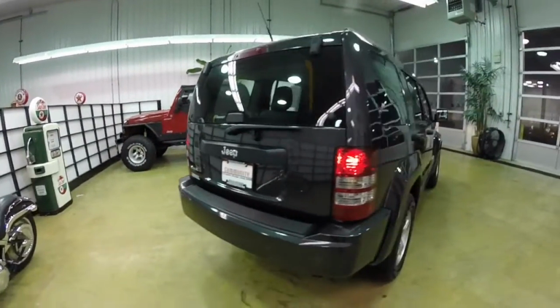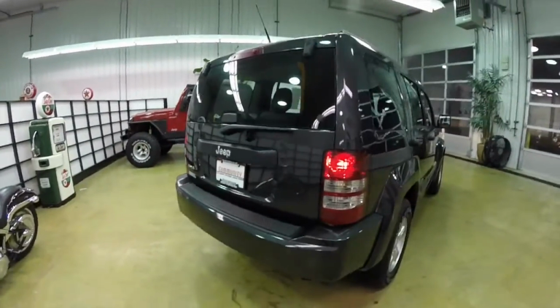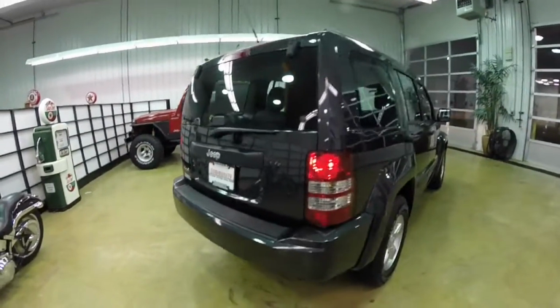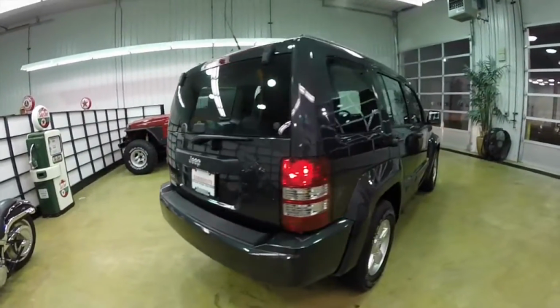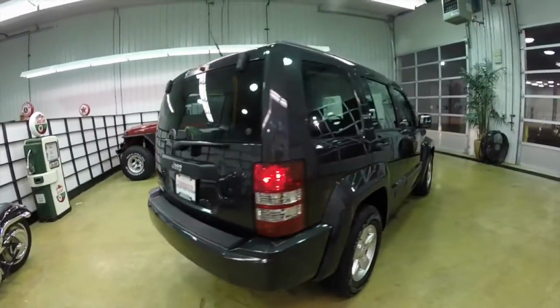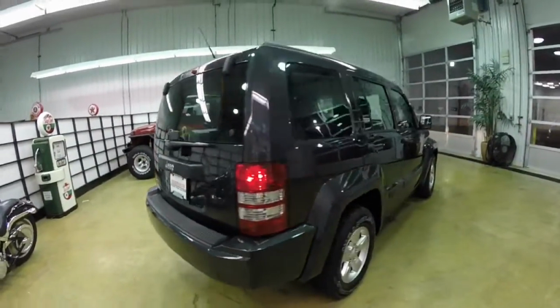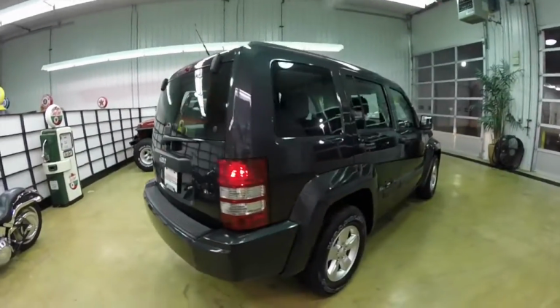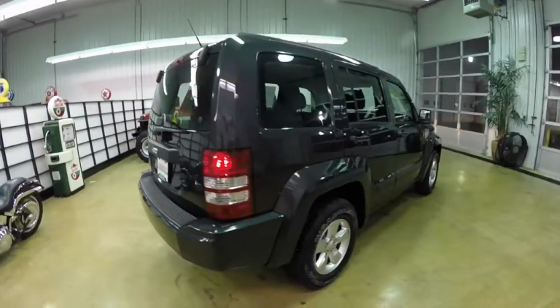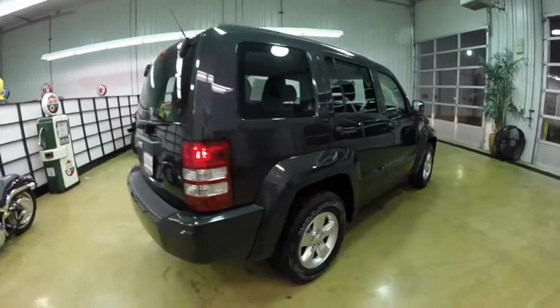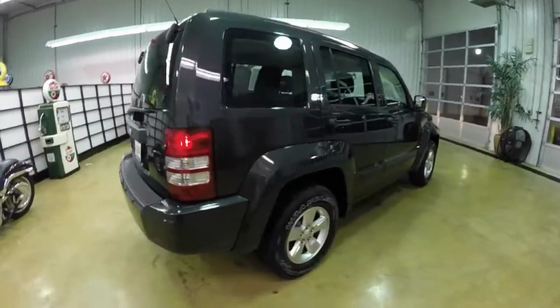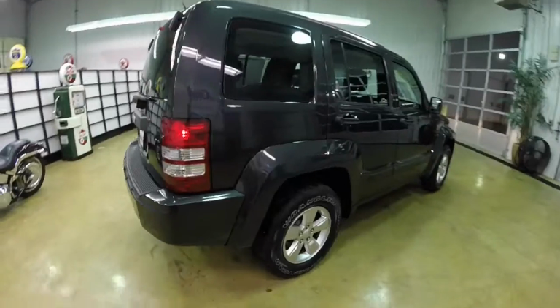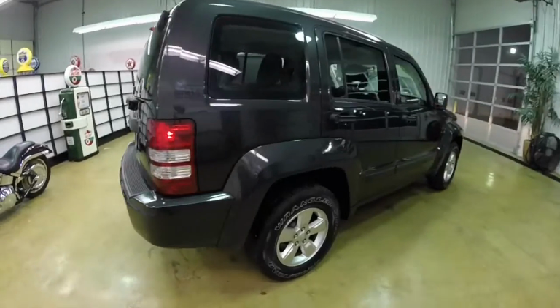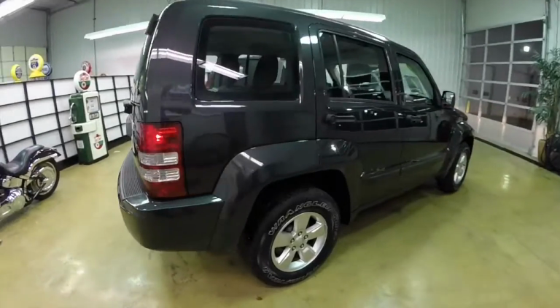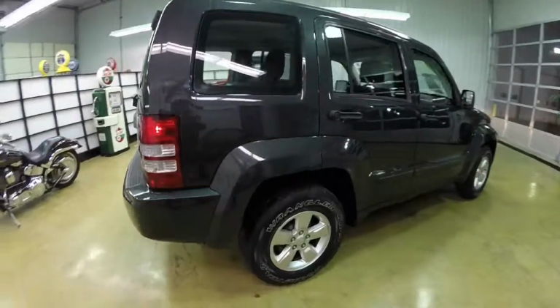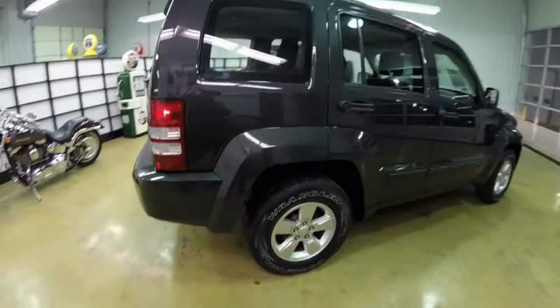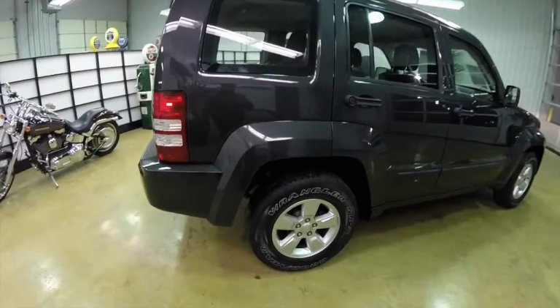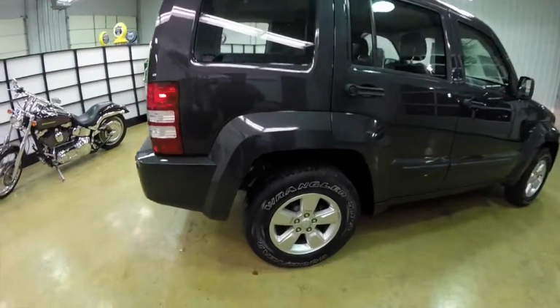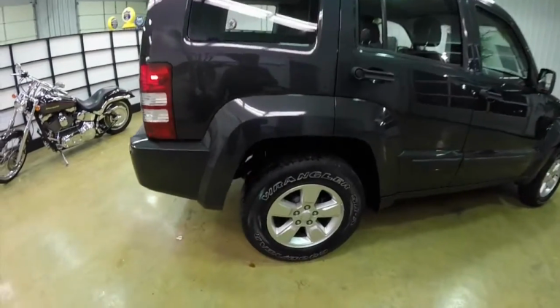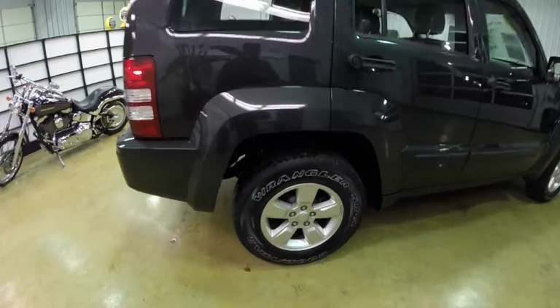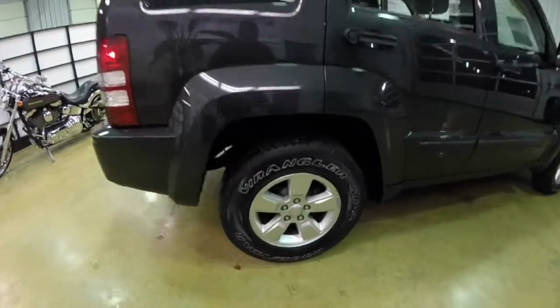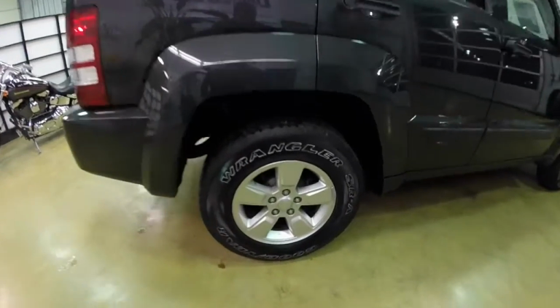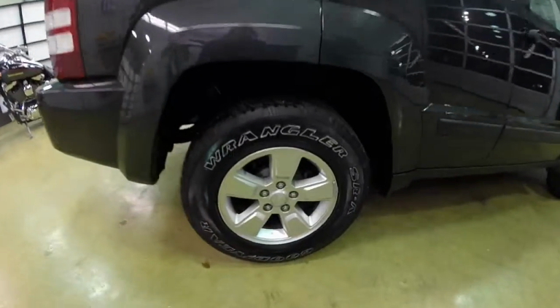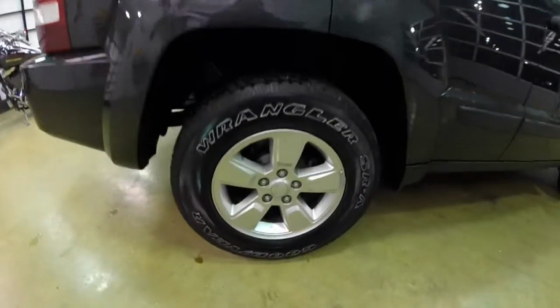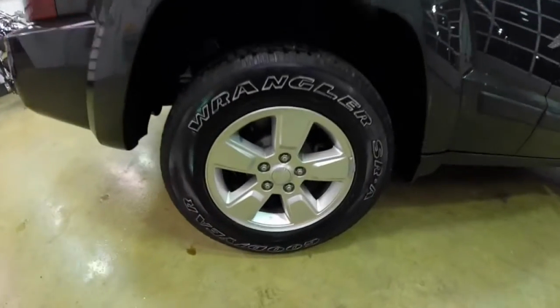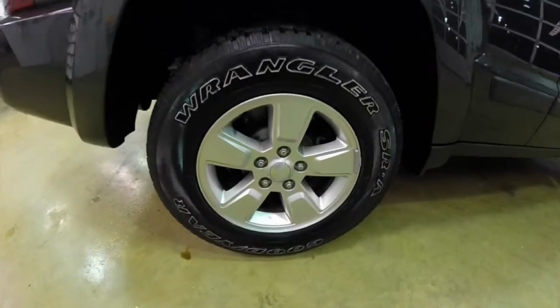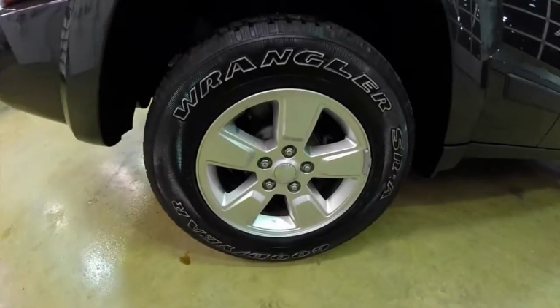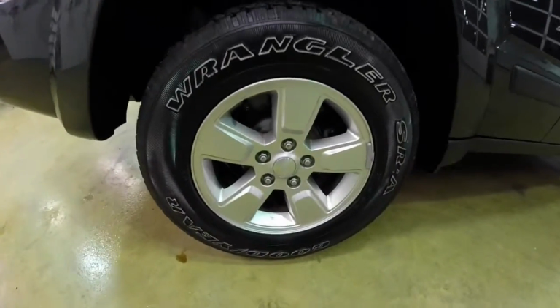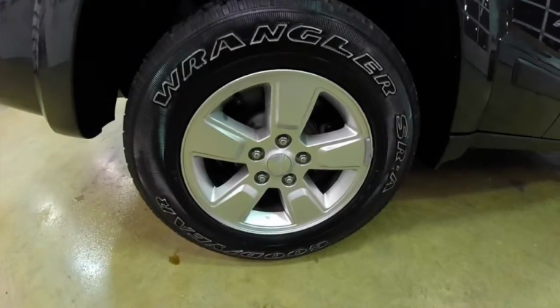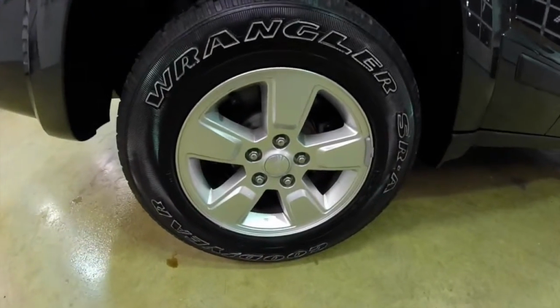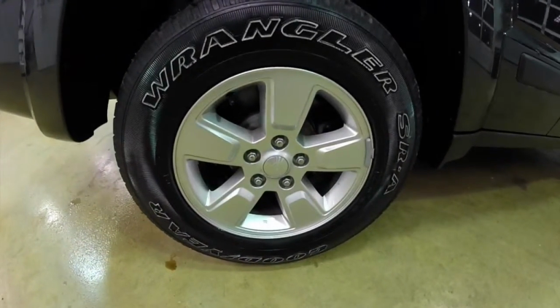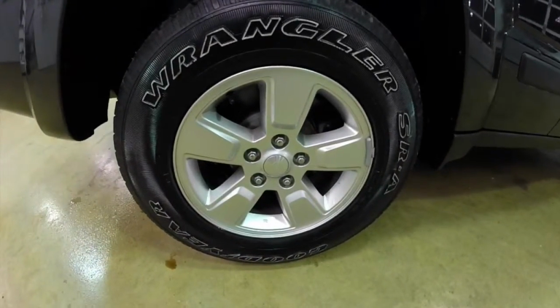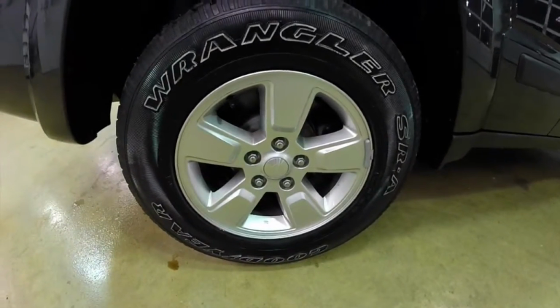It has the 16-inch aluminum wheels on Goodyear Wrangler SRA tires.